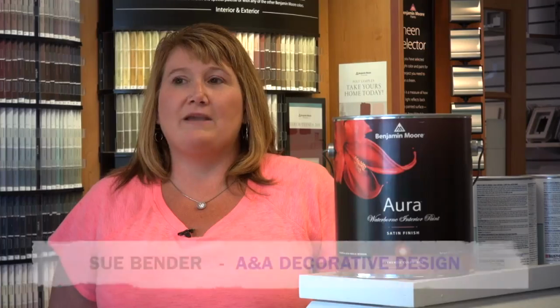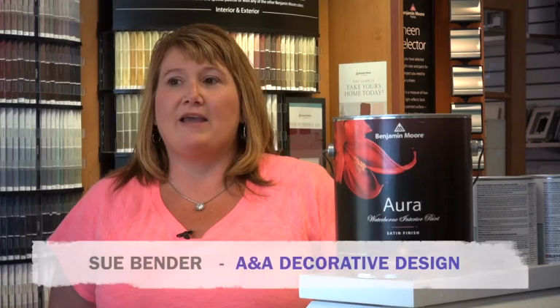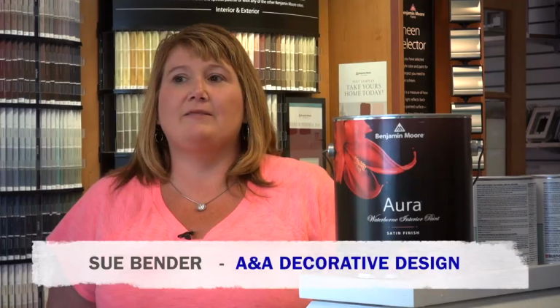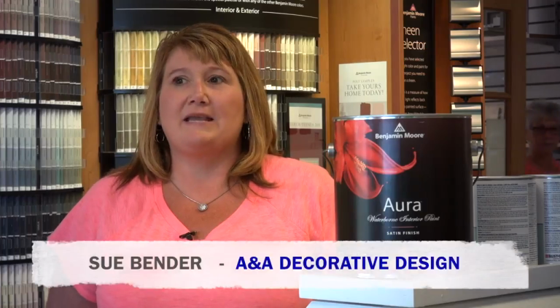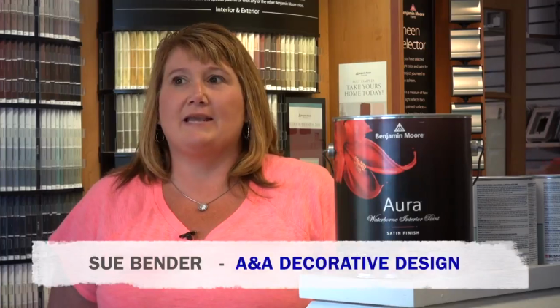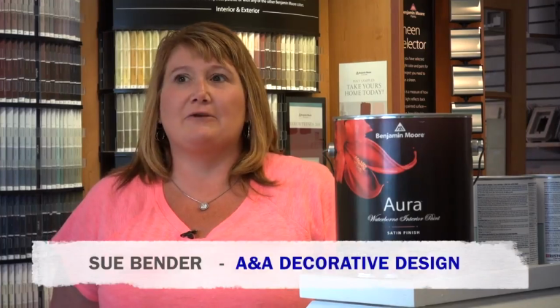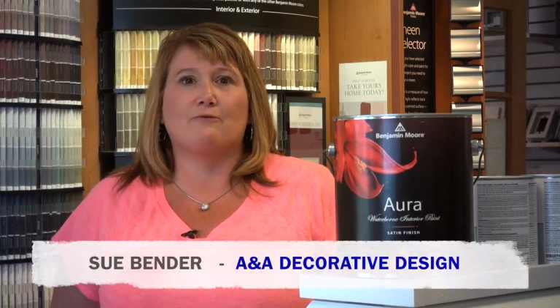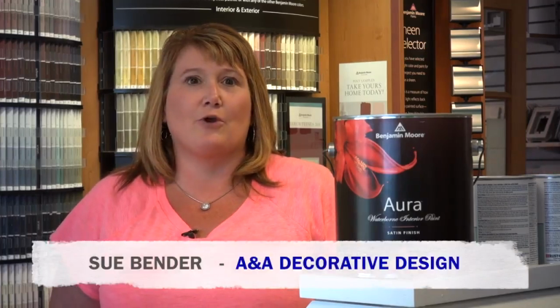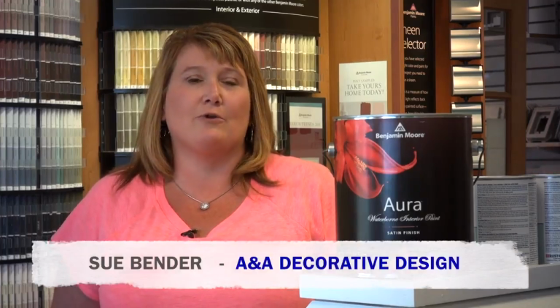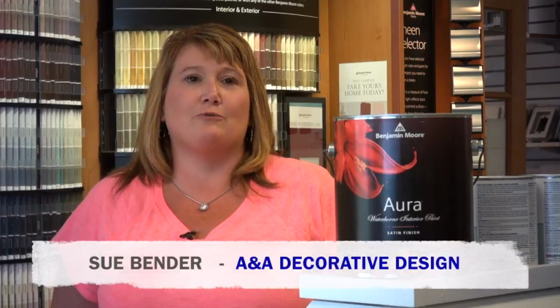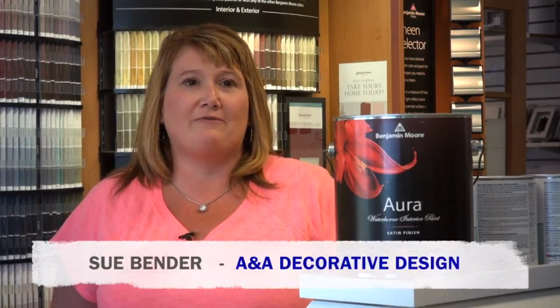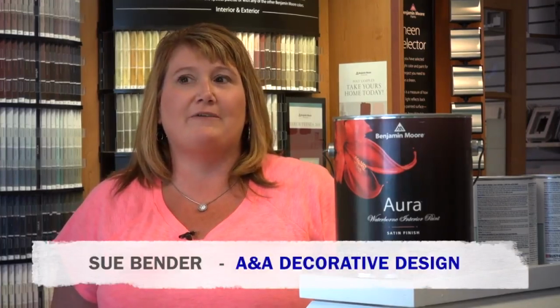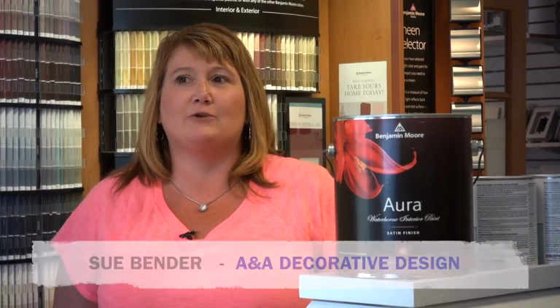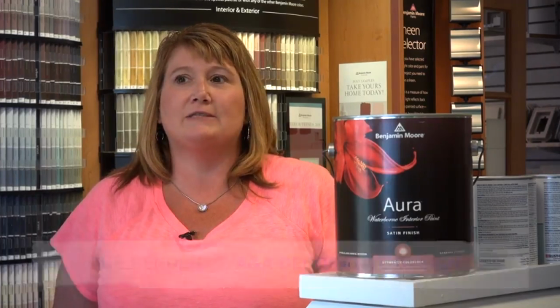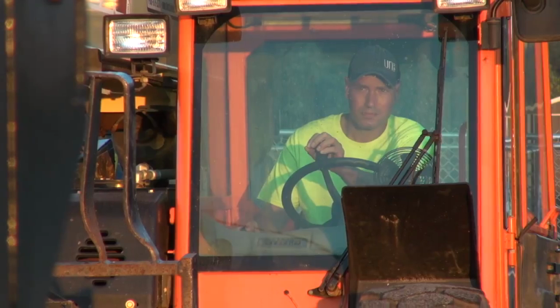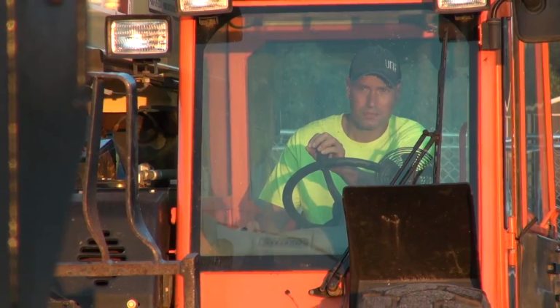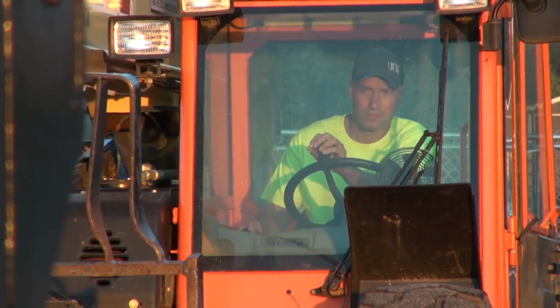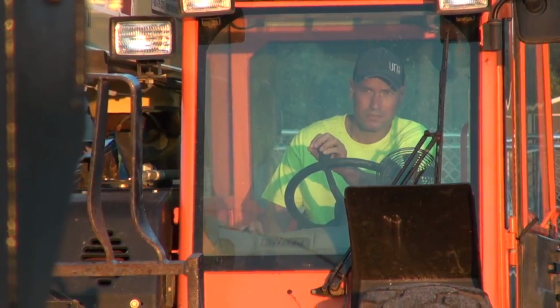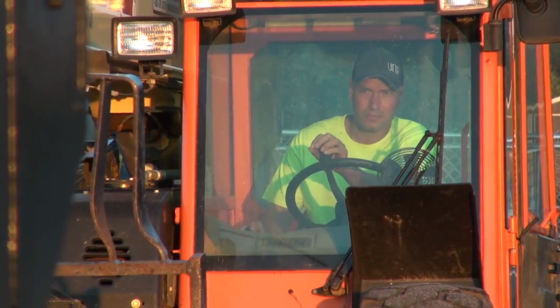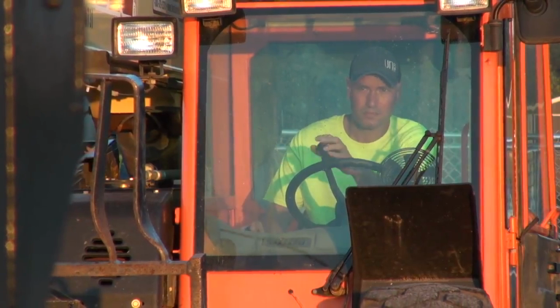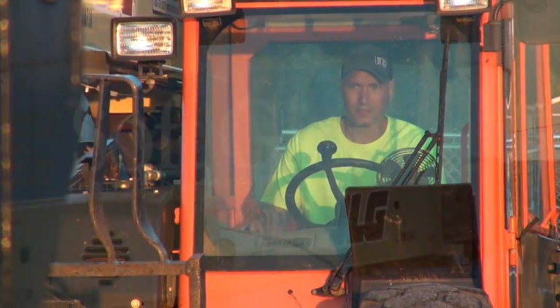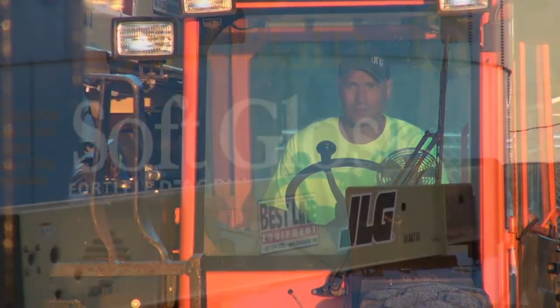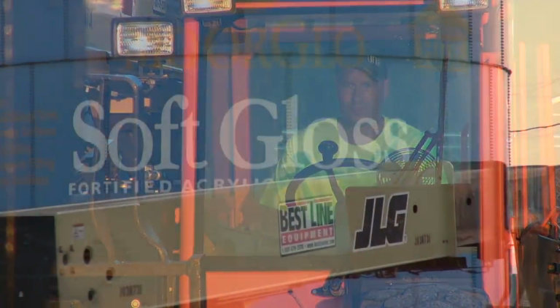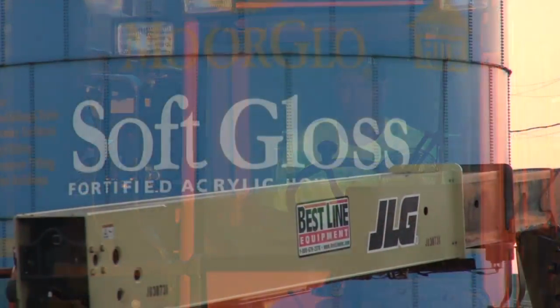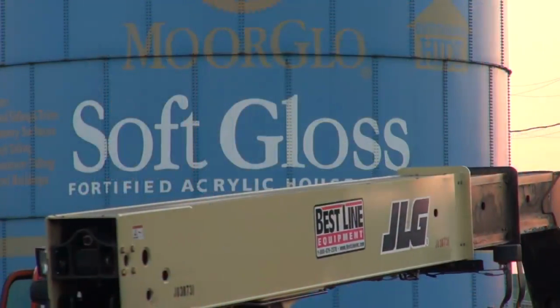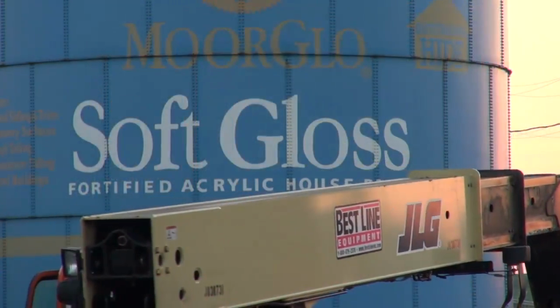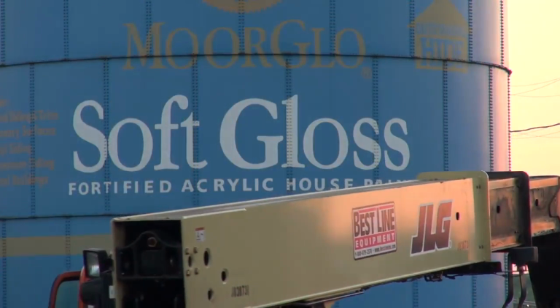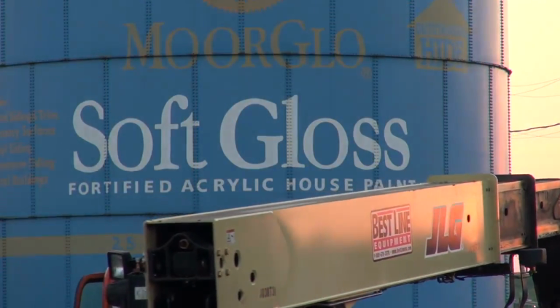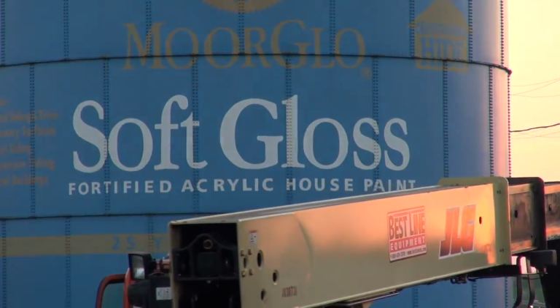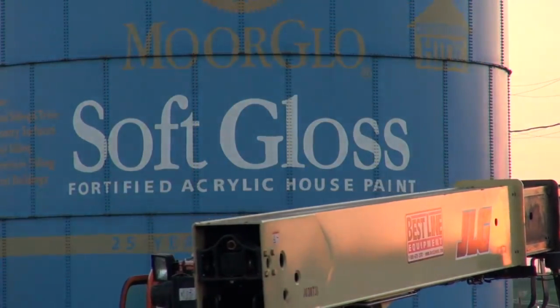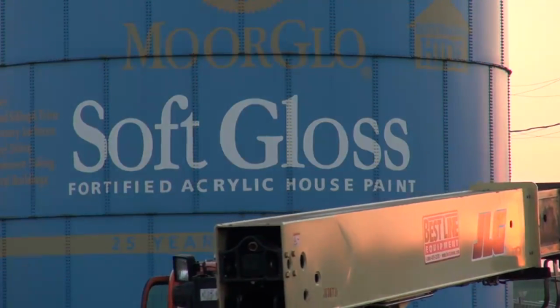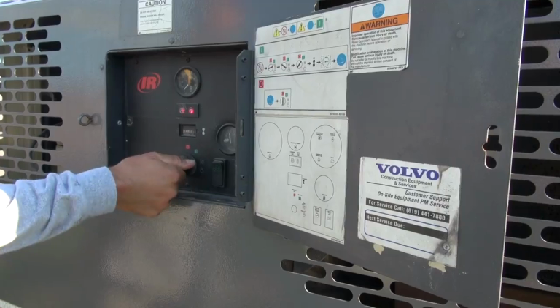We've had the paint can here for going on 25 years. It needs to be redone for their new Benjamin Moore label. This will be the third label.